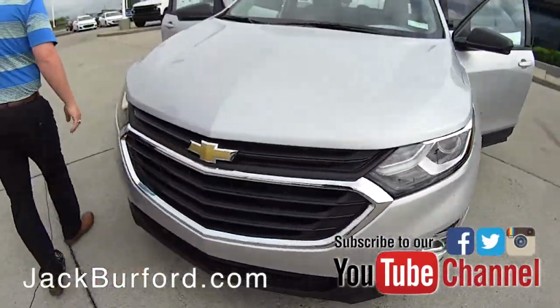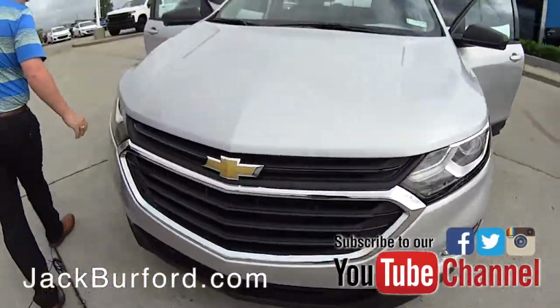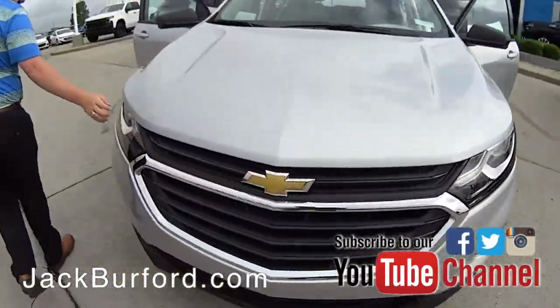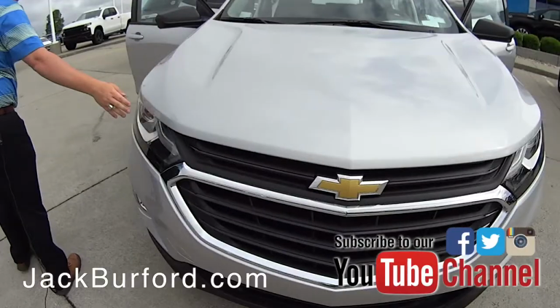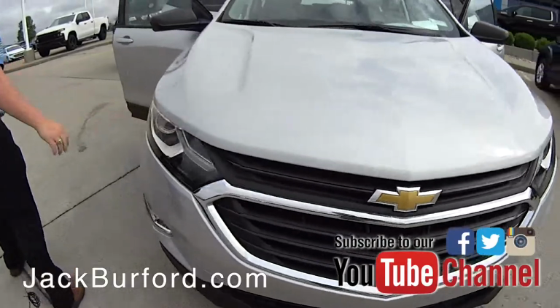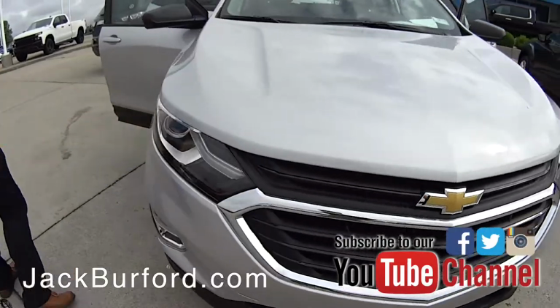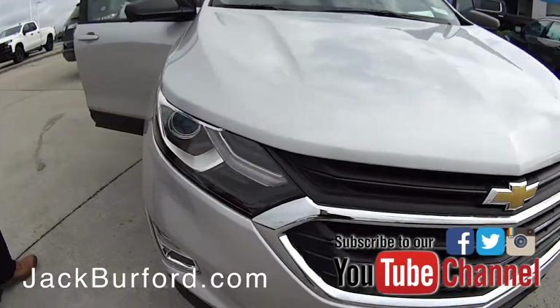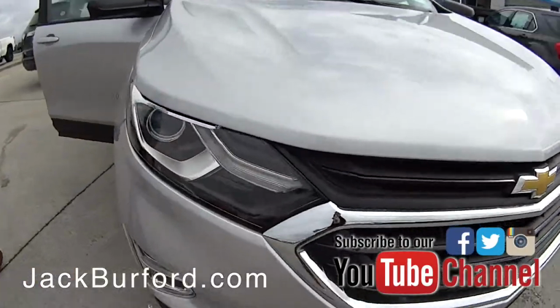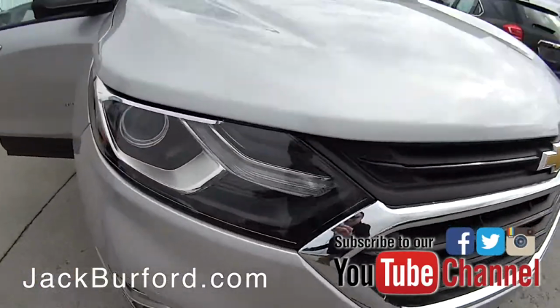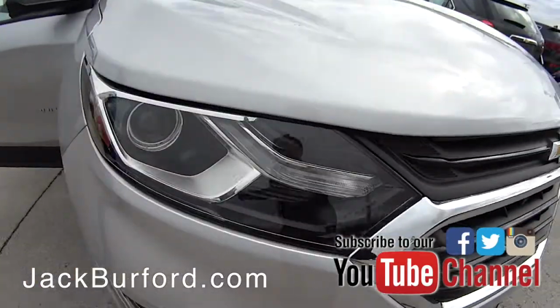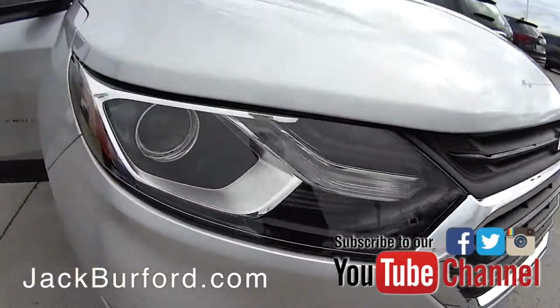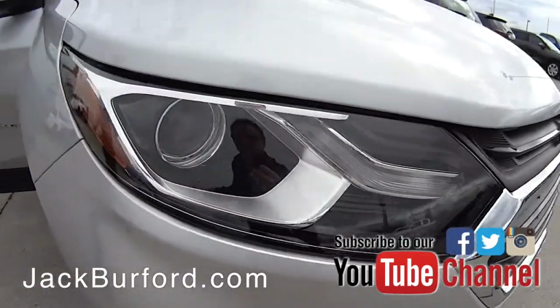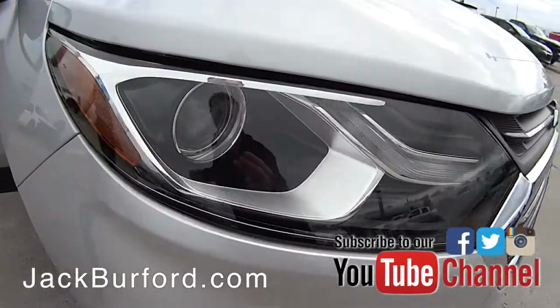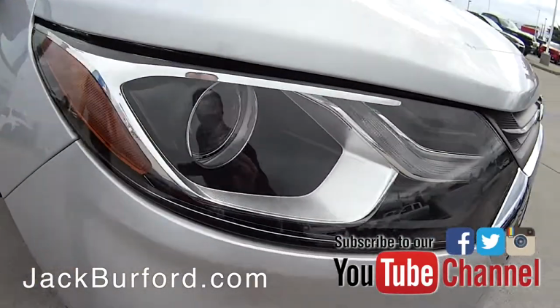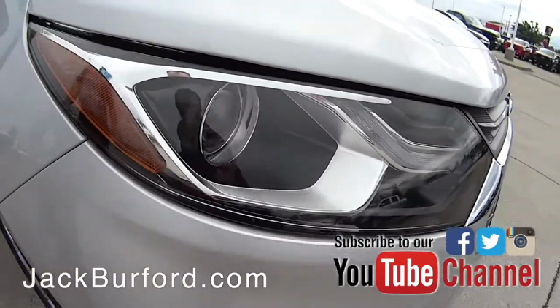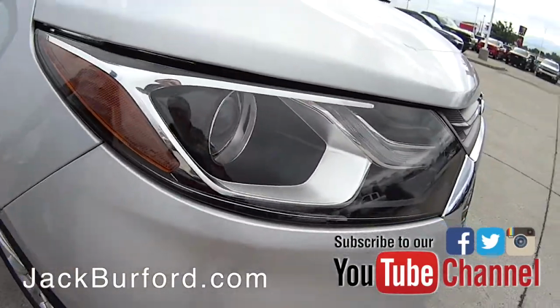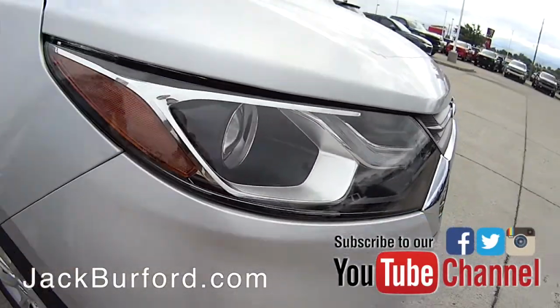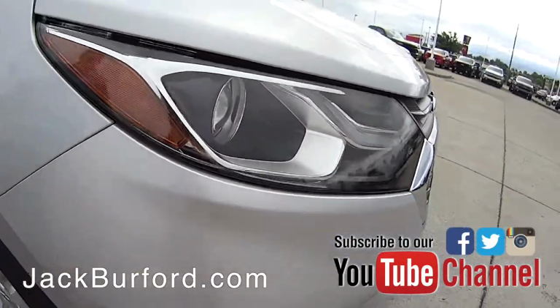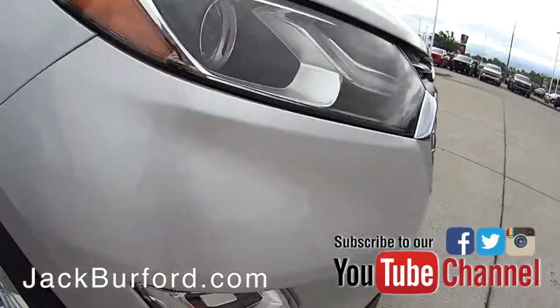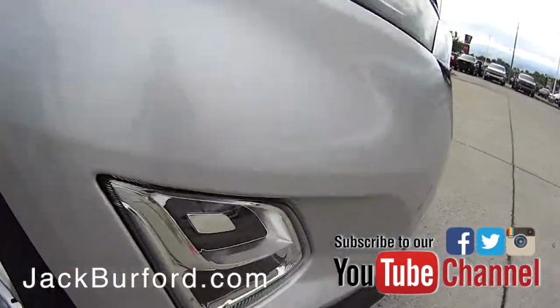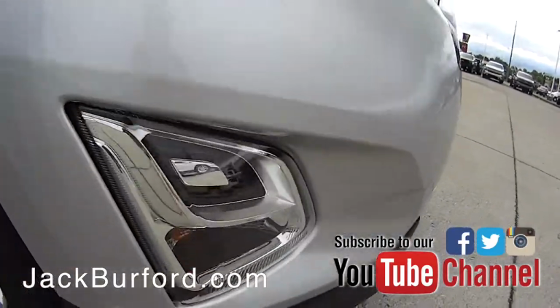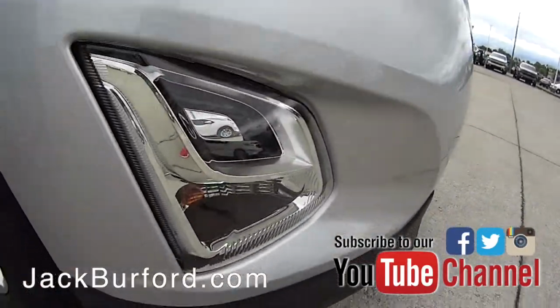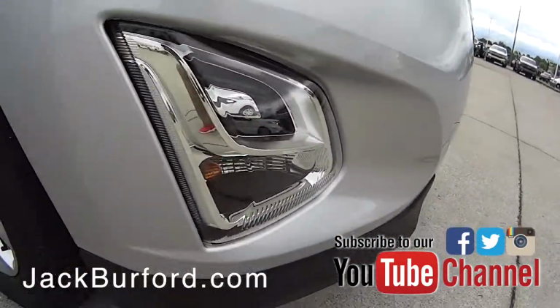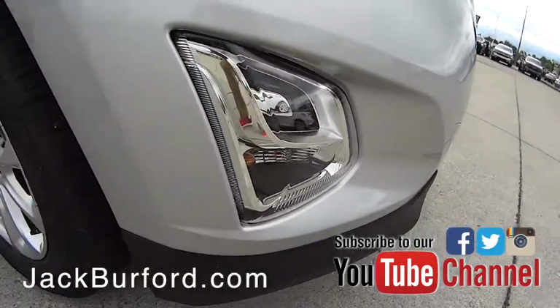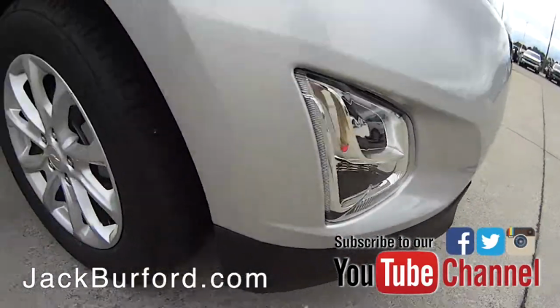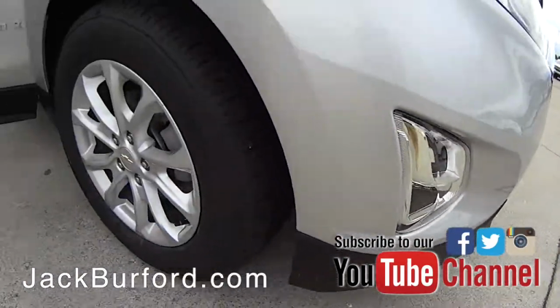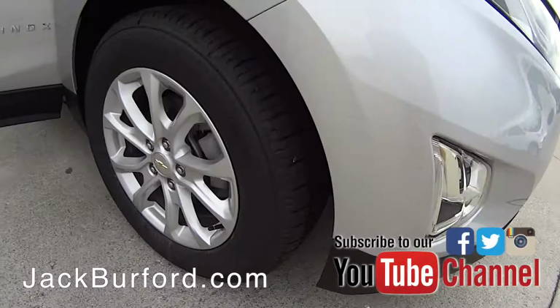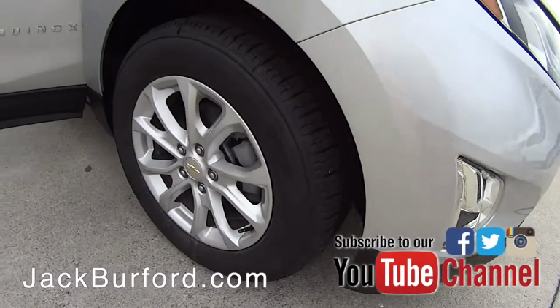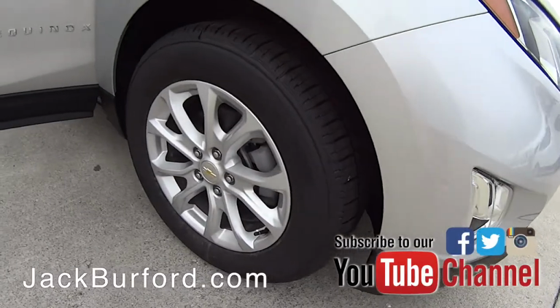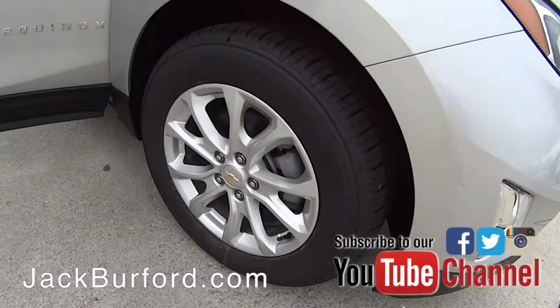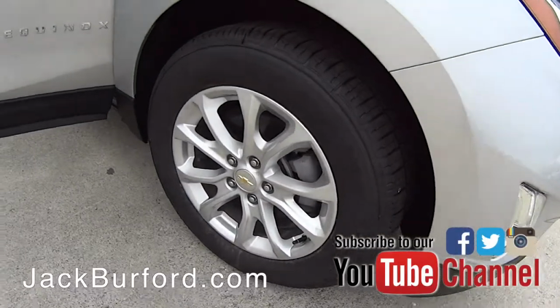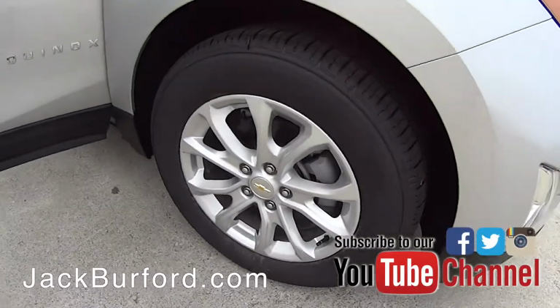You've got nice HID headlights, so it gives you a bright white light. Alloy wheels on this vehicle as well.